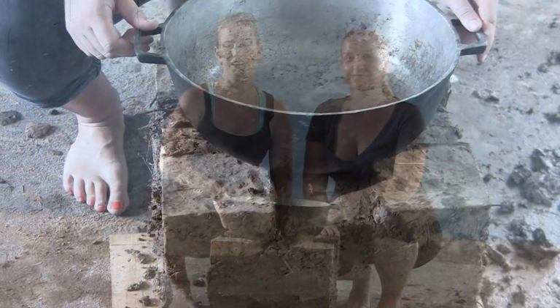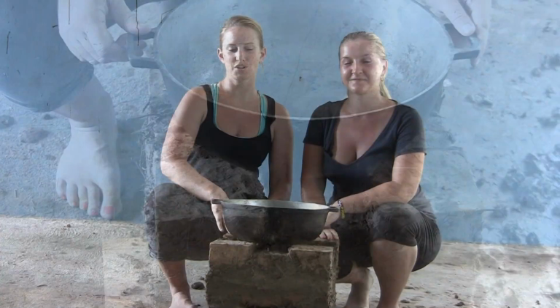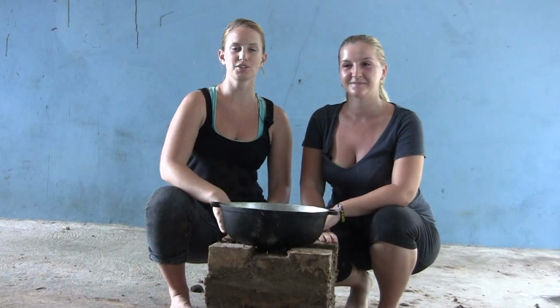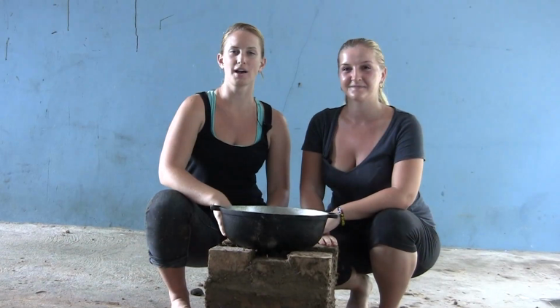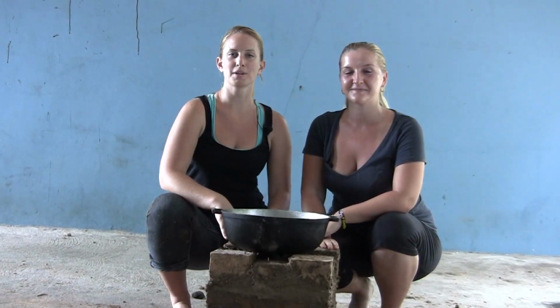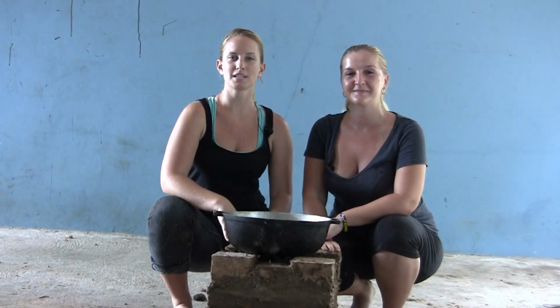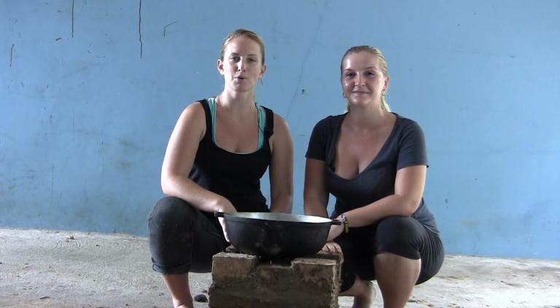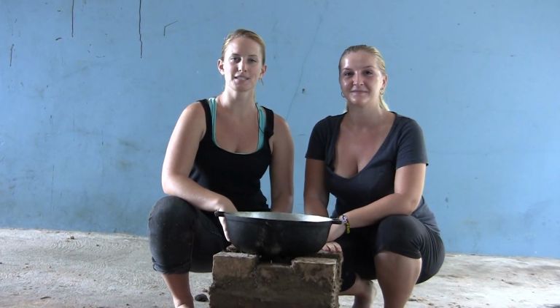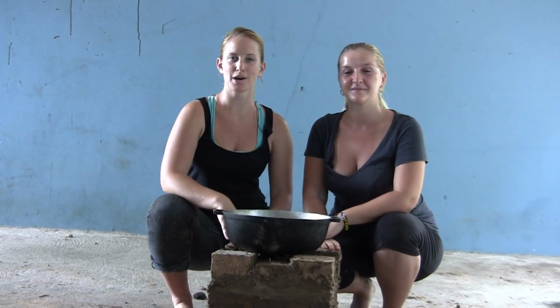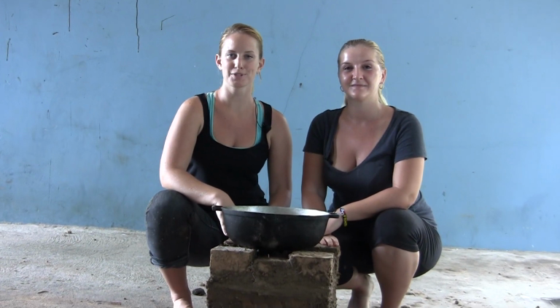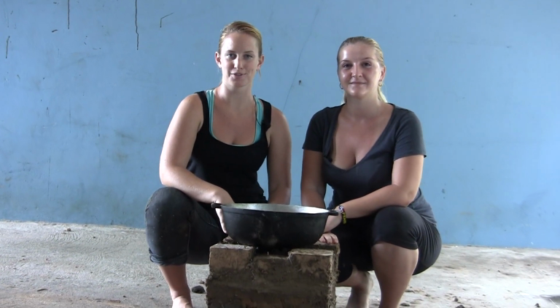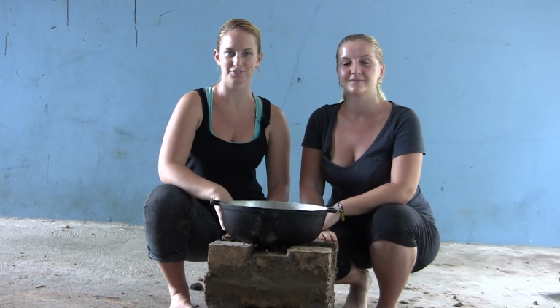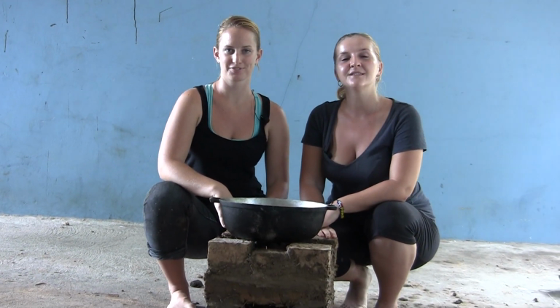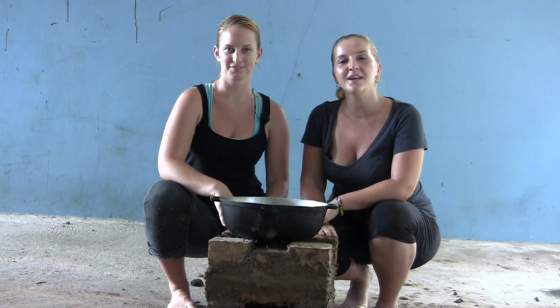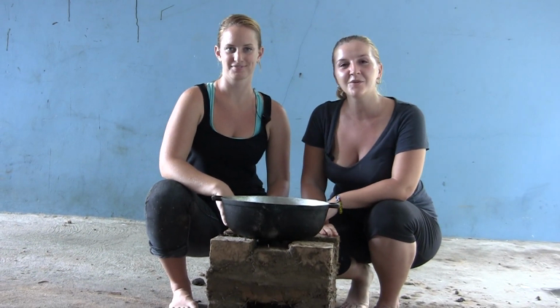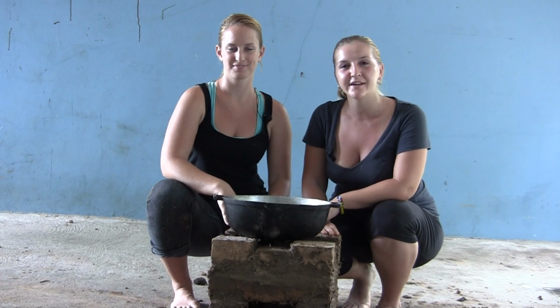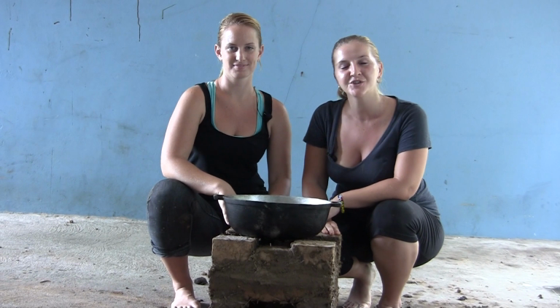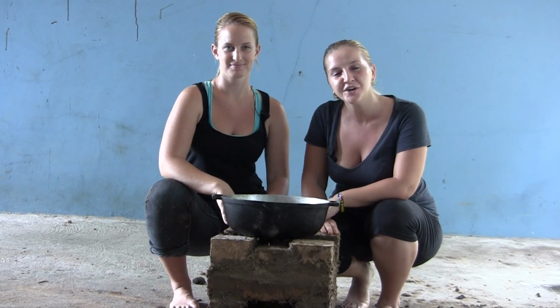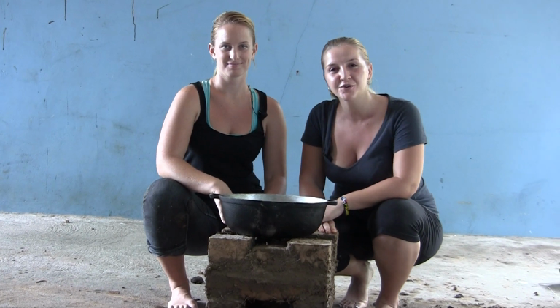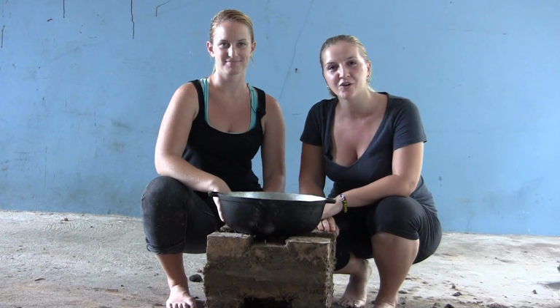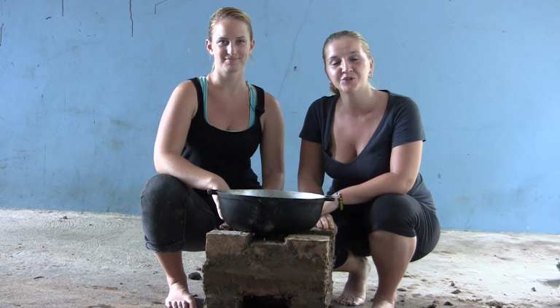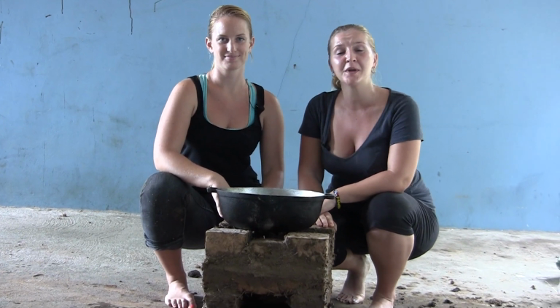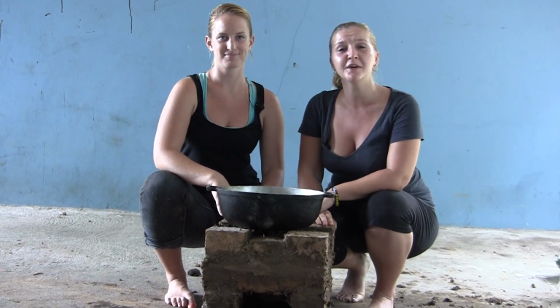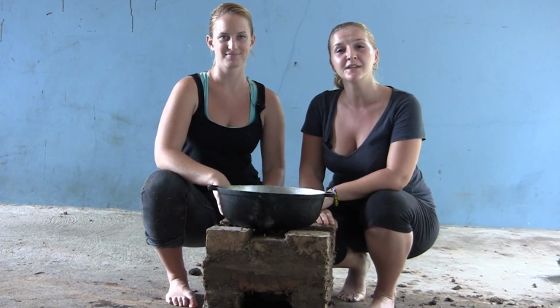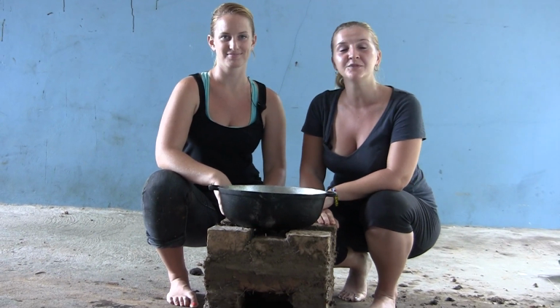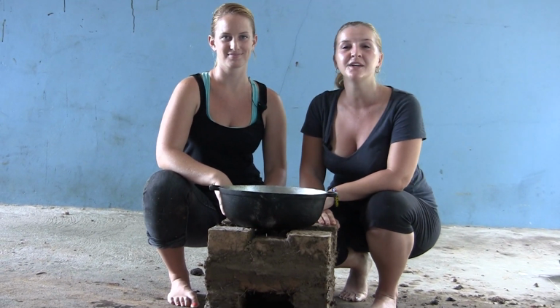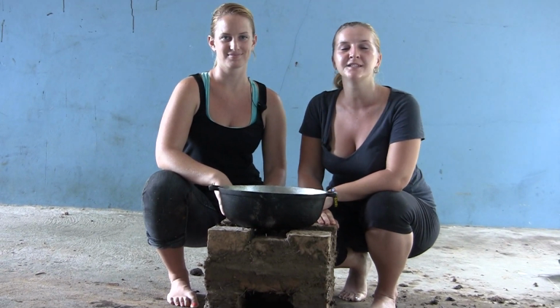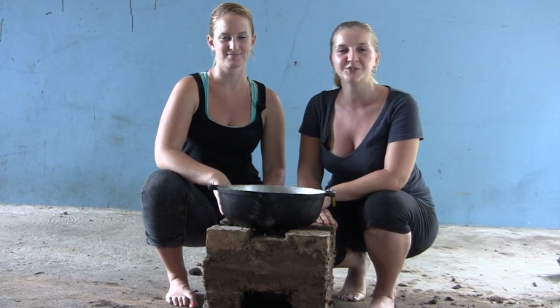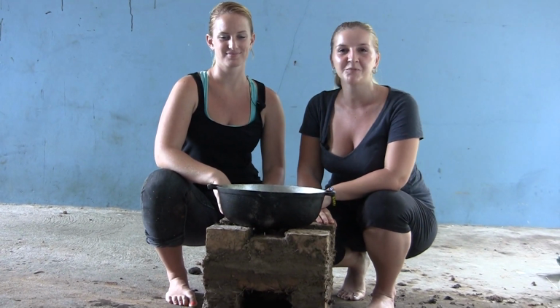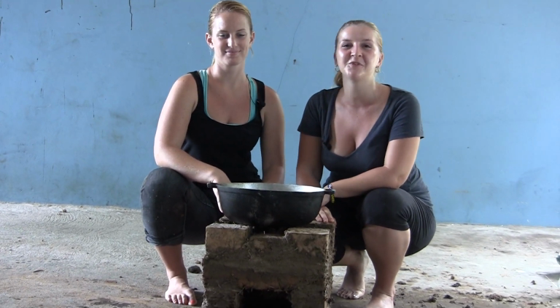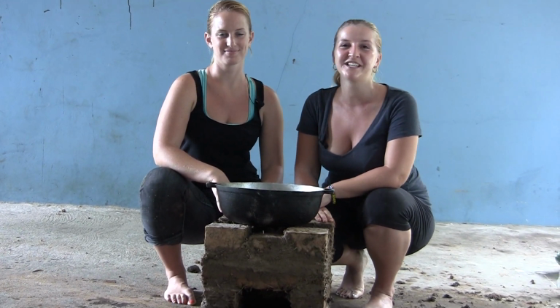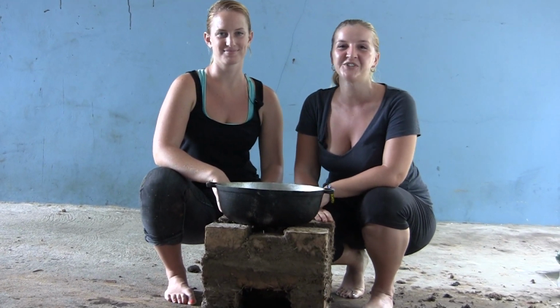So now you know how to build a smokeless tower stove. Get out there and share your knowledge so you can better the lives of others and stop deforestation.